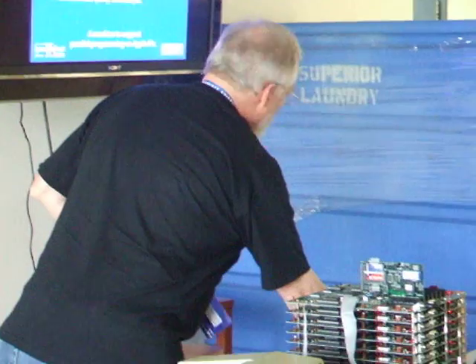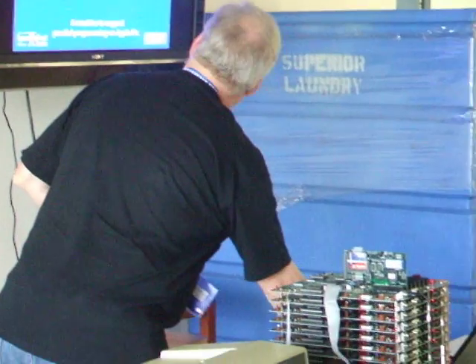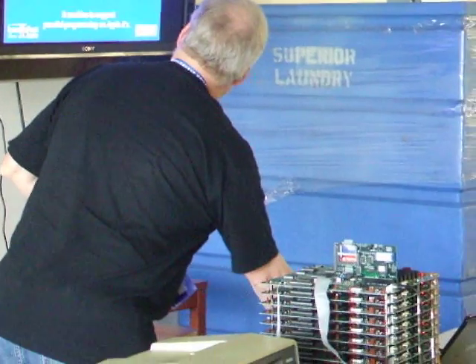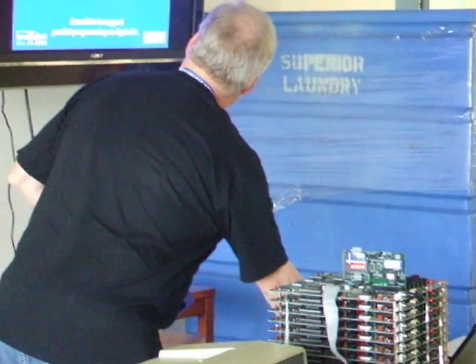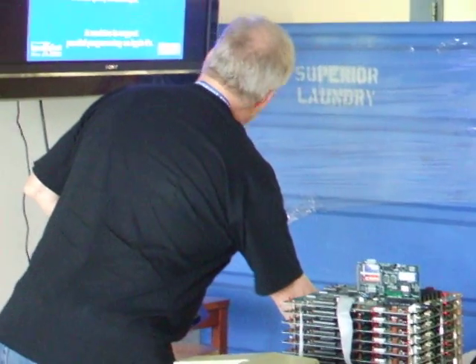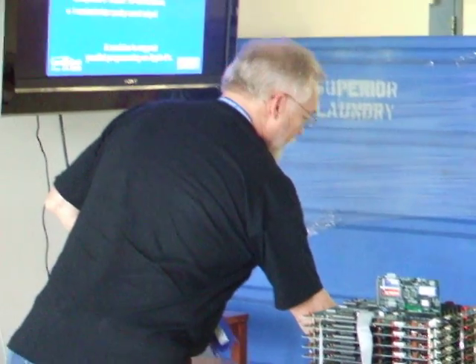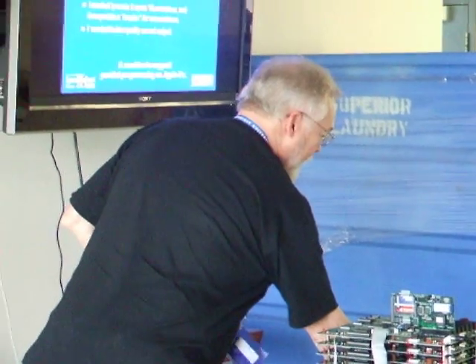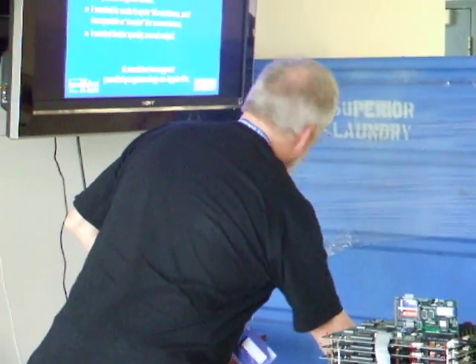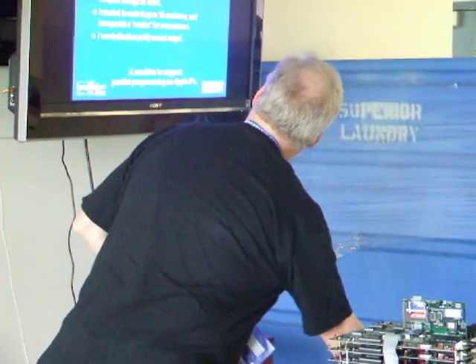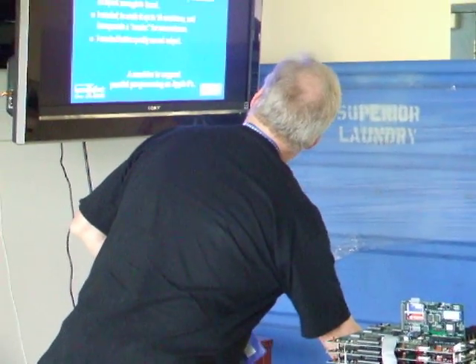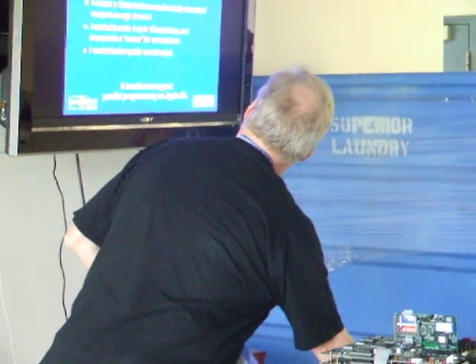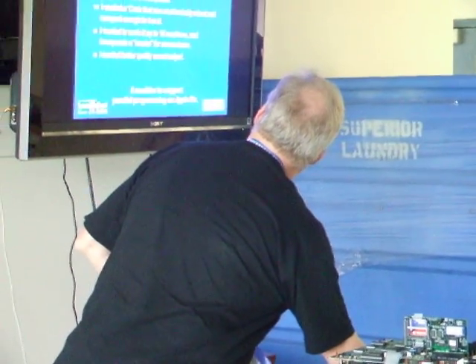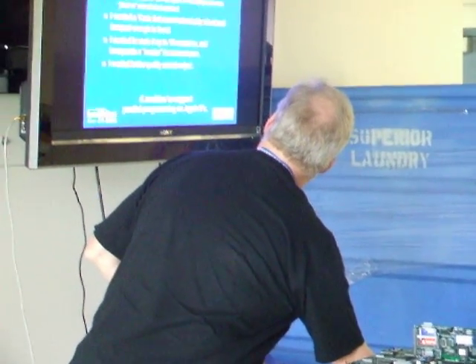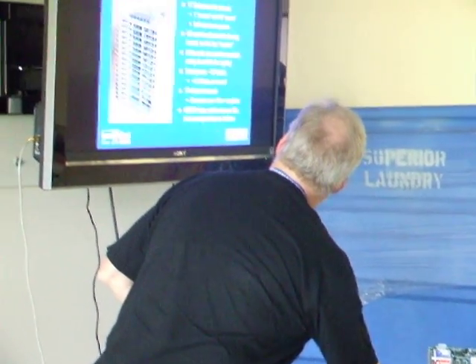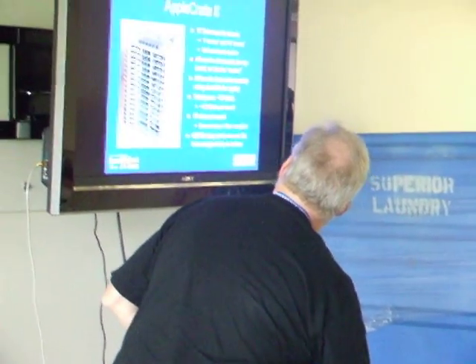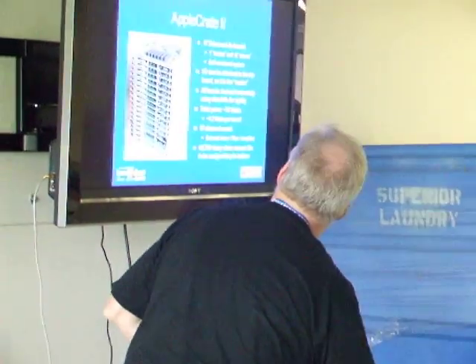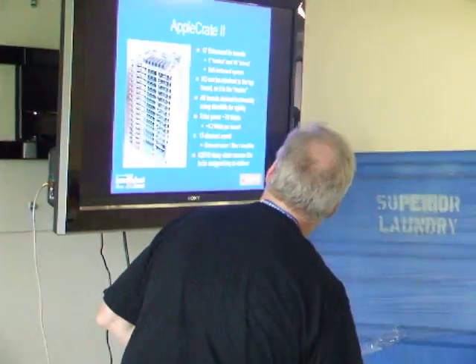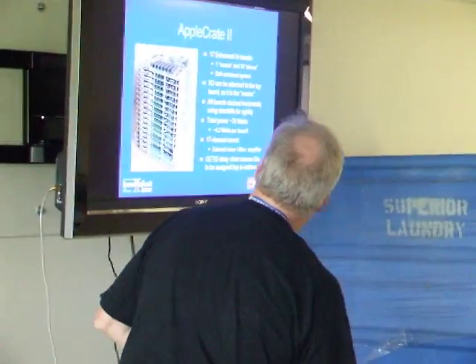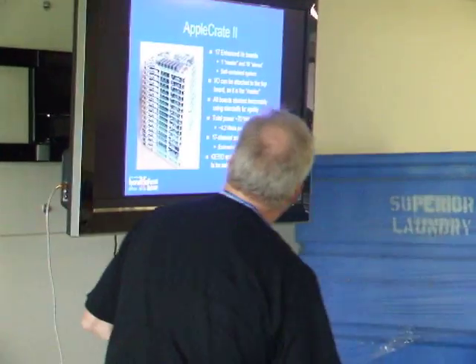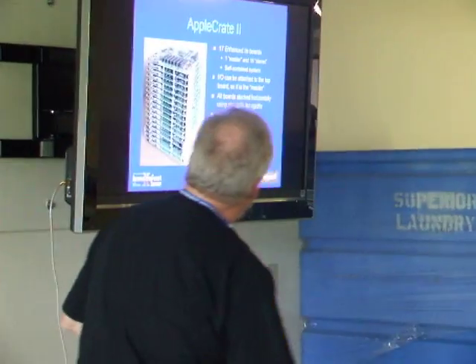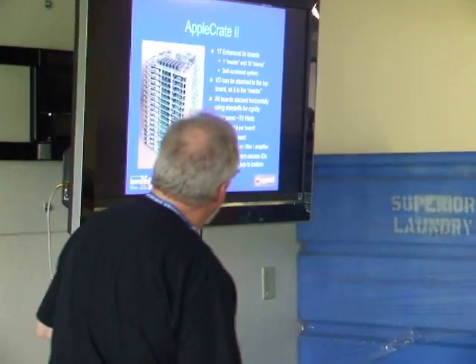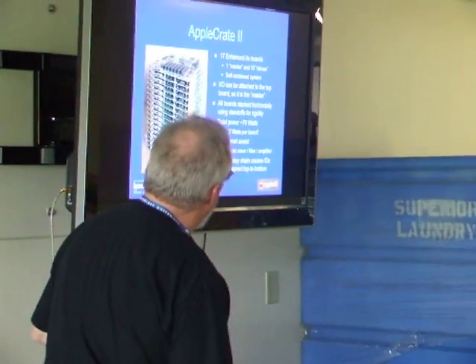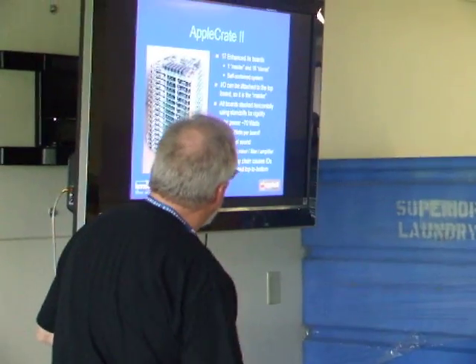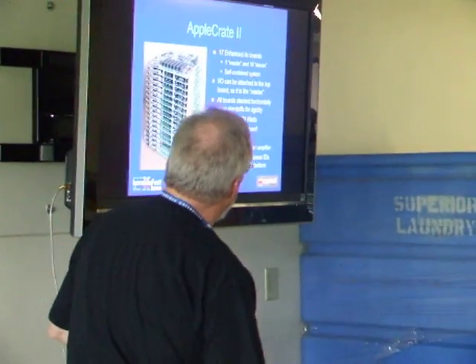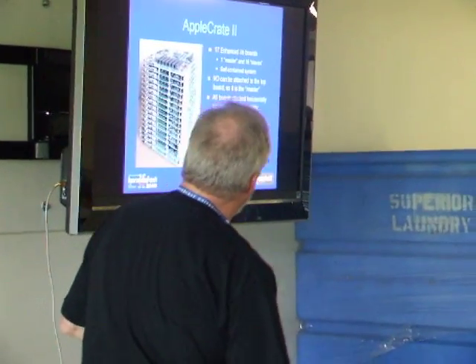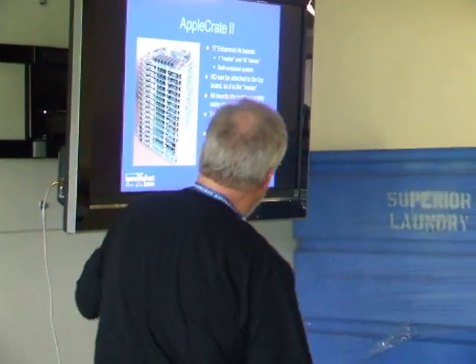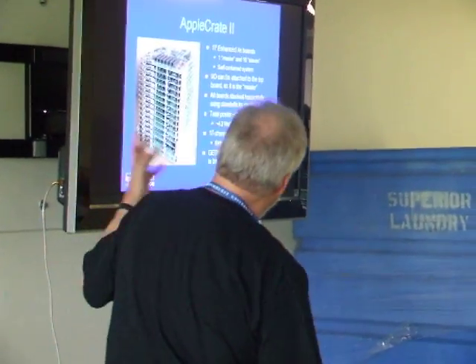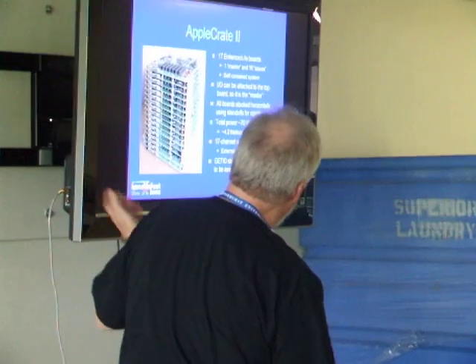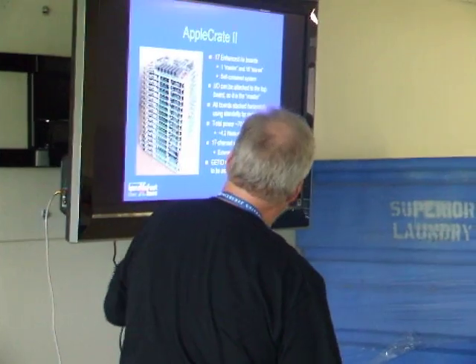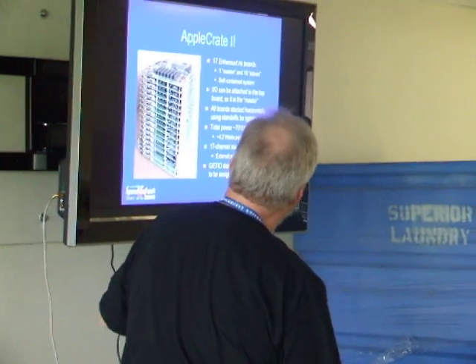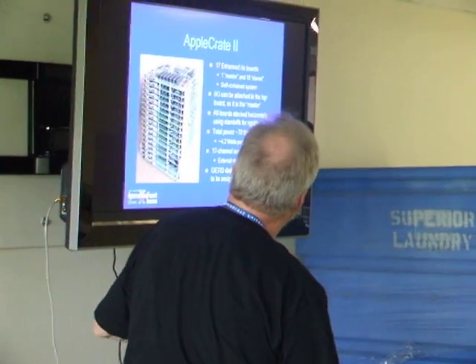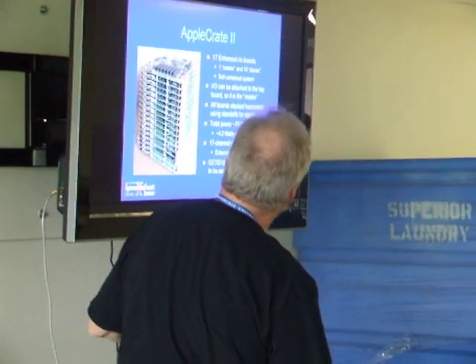And again, this is for parallel programming. And you probably already know what that is.